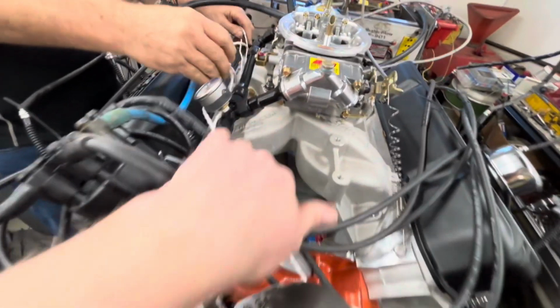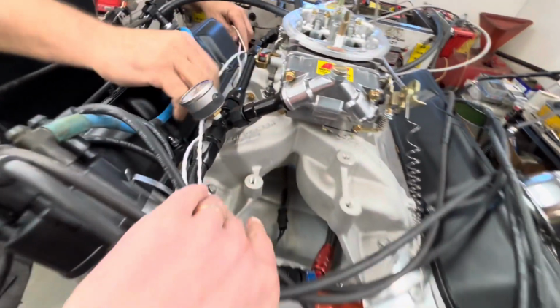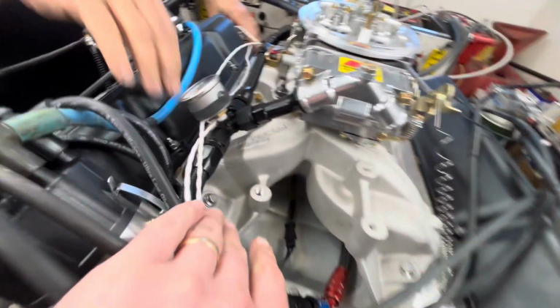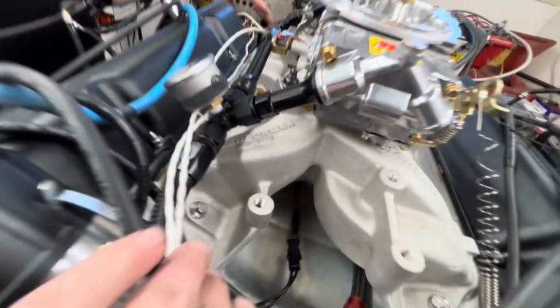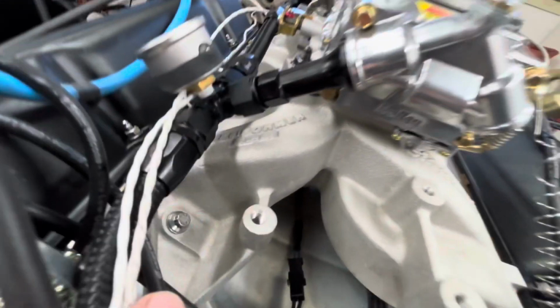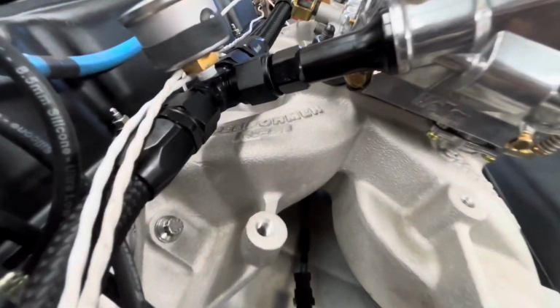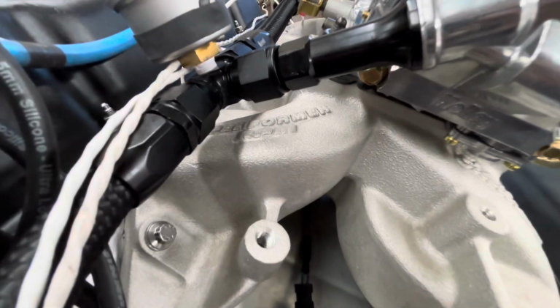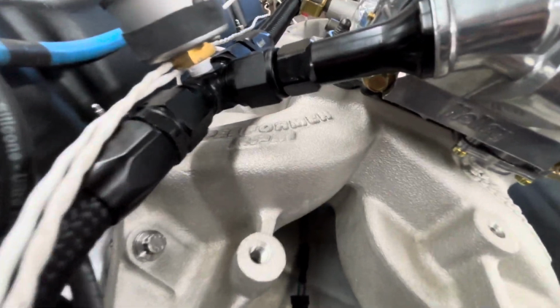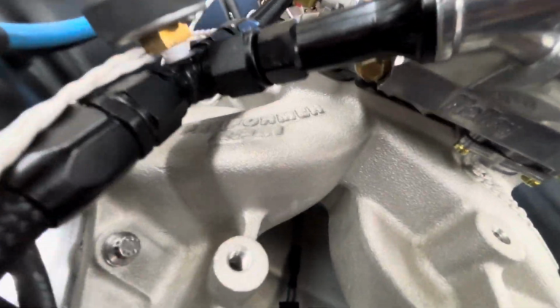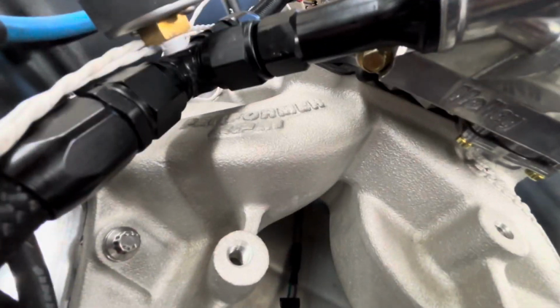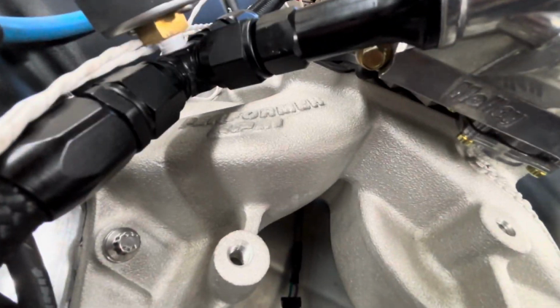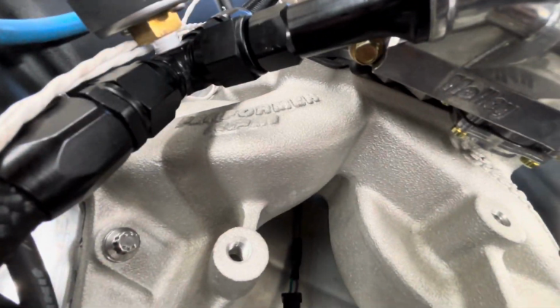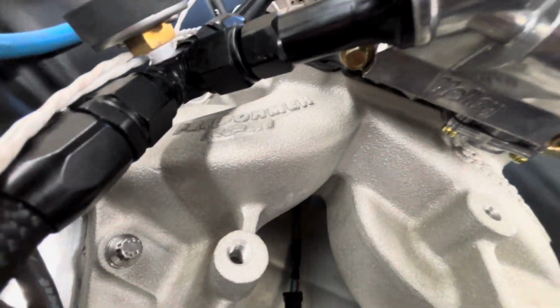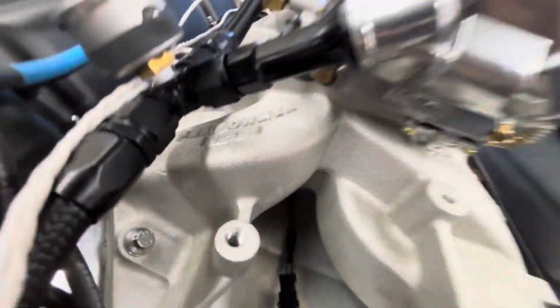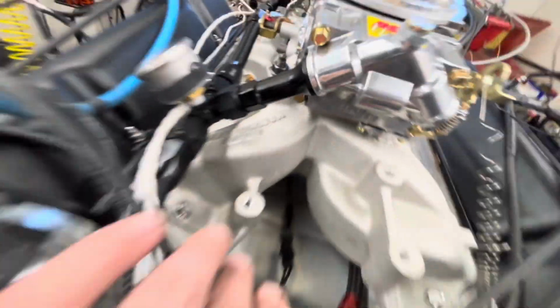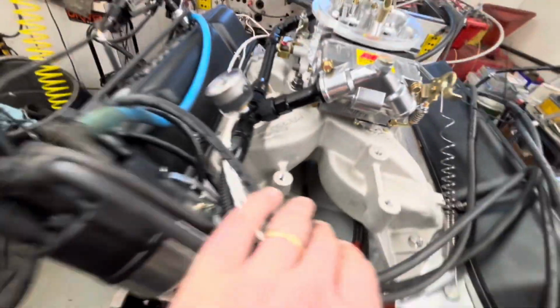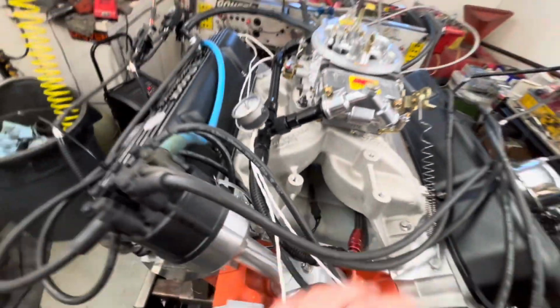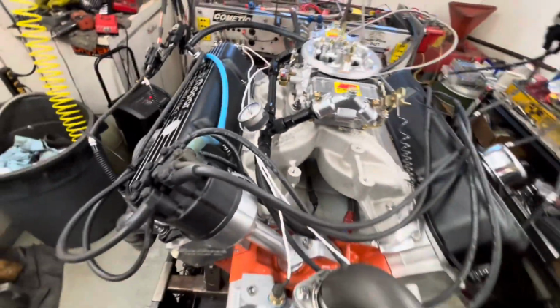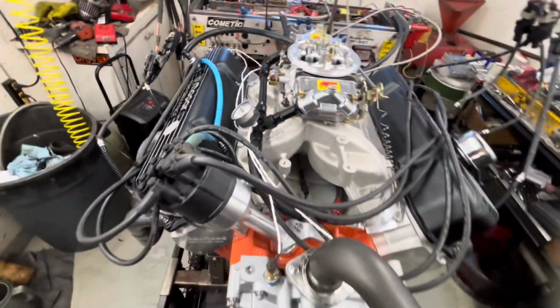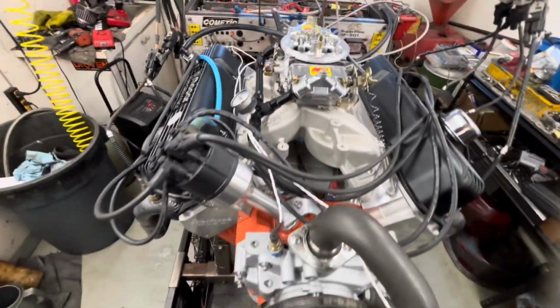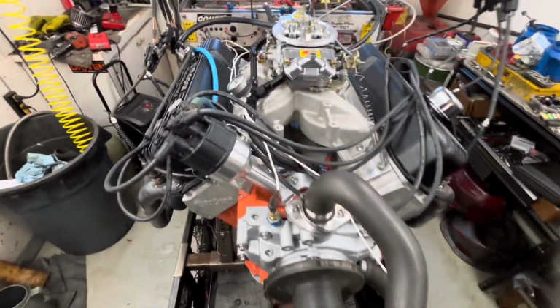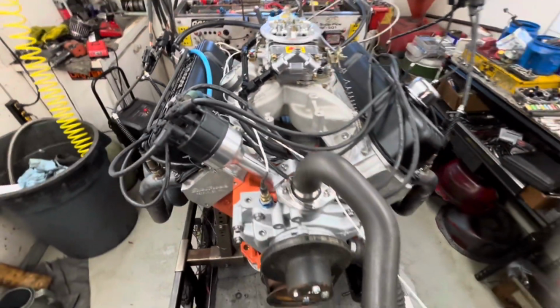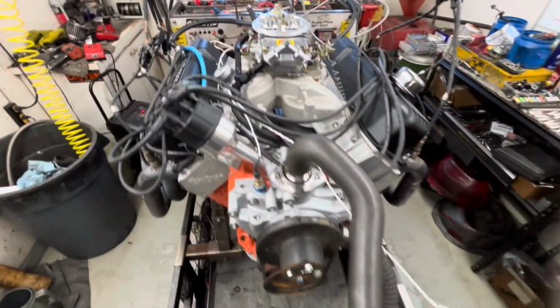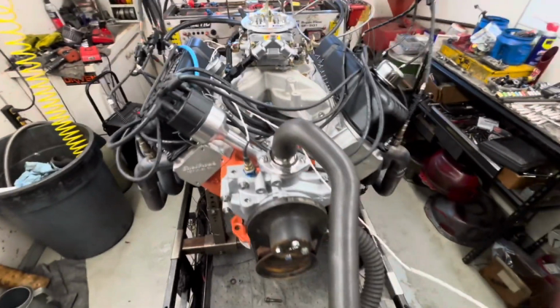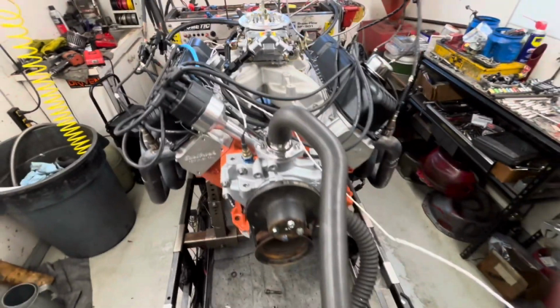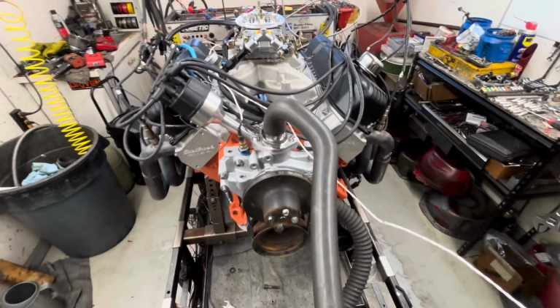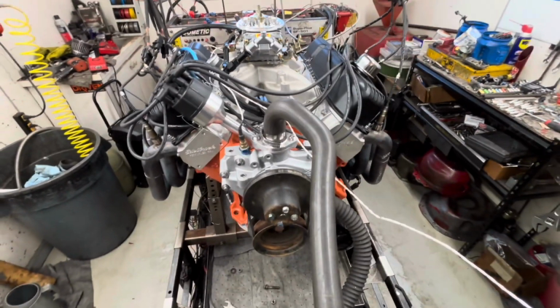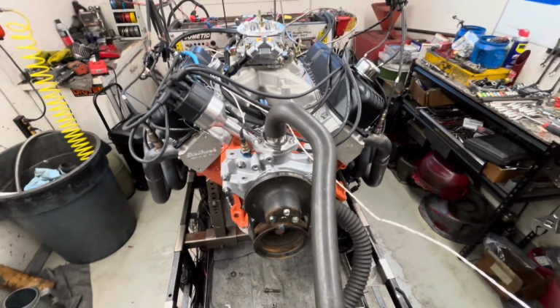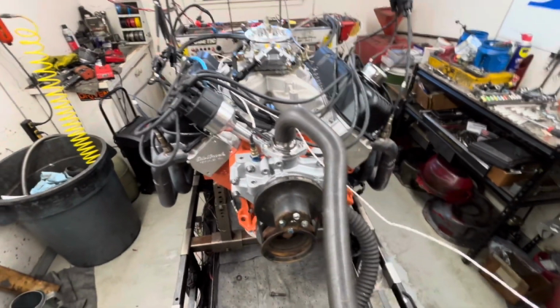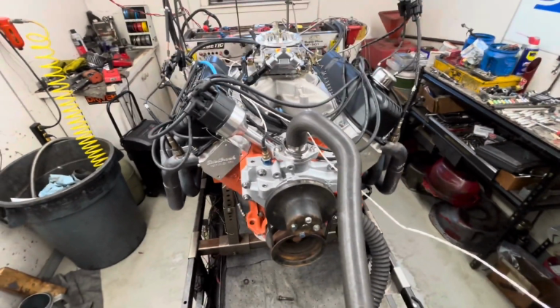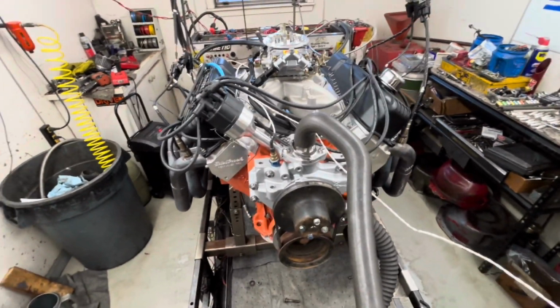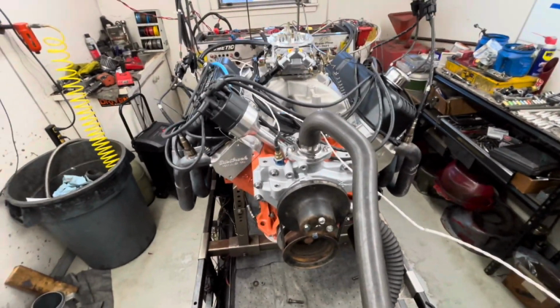This is test number one with an unported Performer RPM Edelbrock on the 500 stroker for Dave.